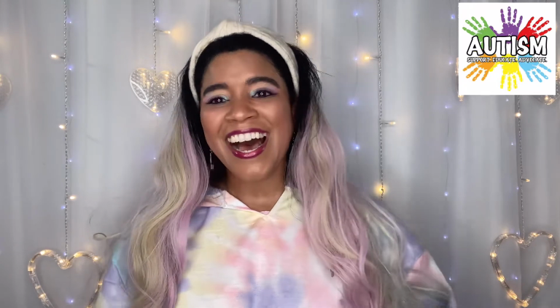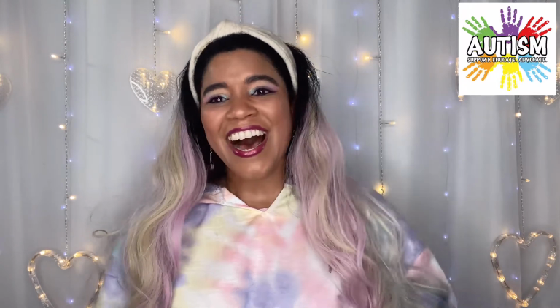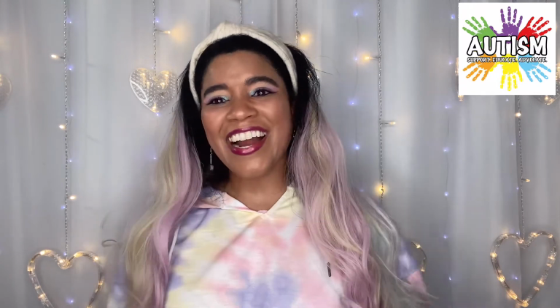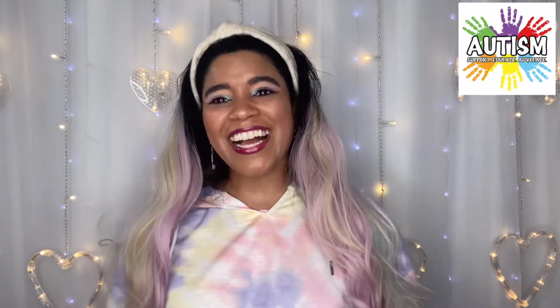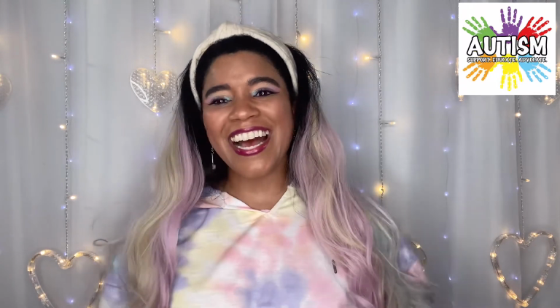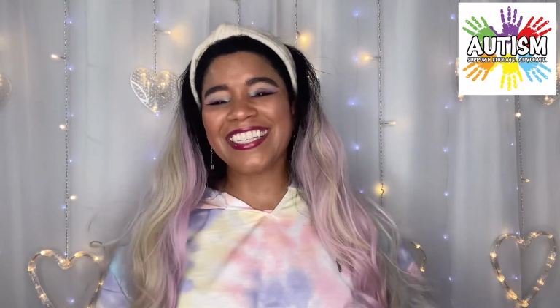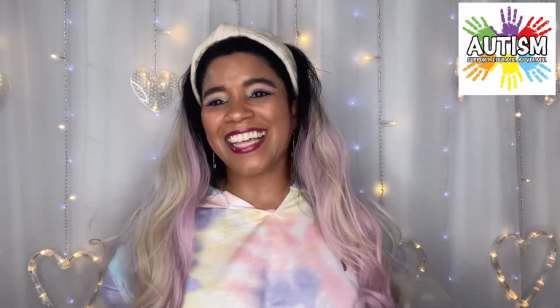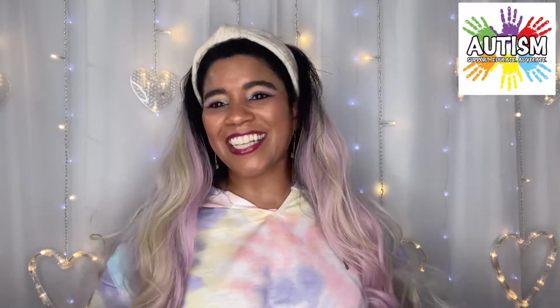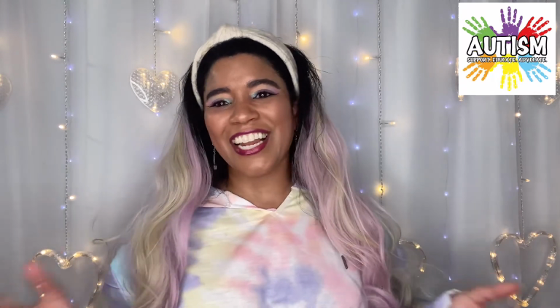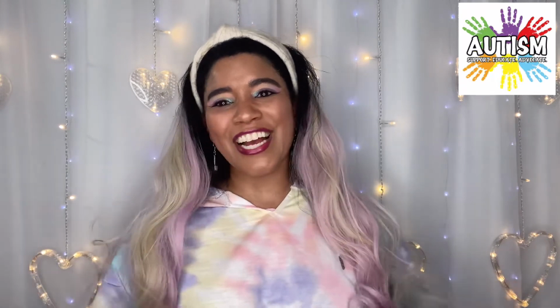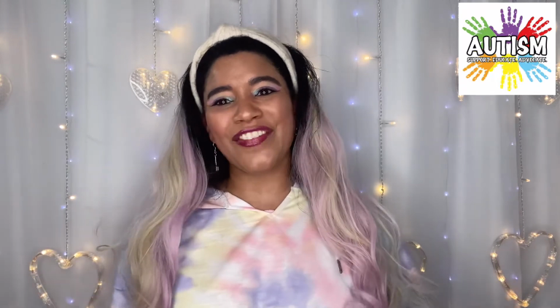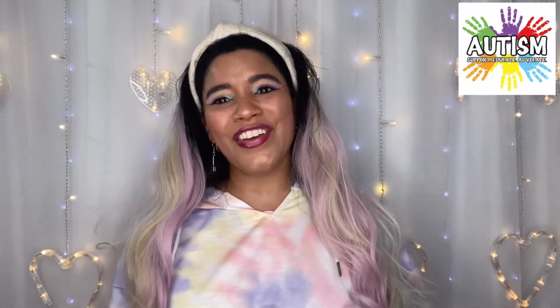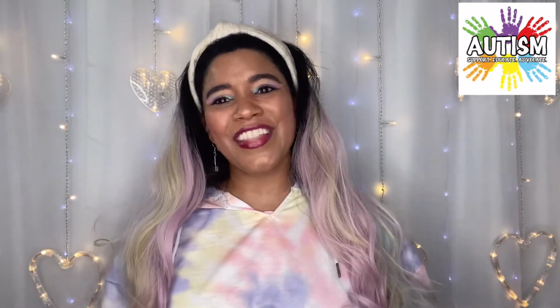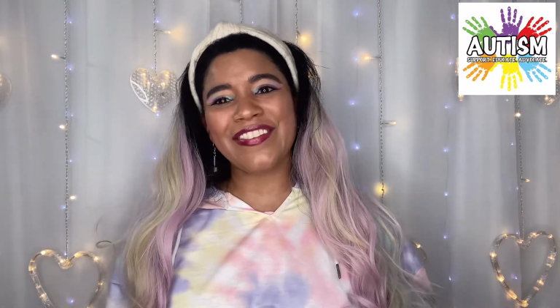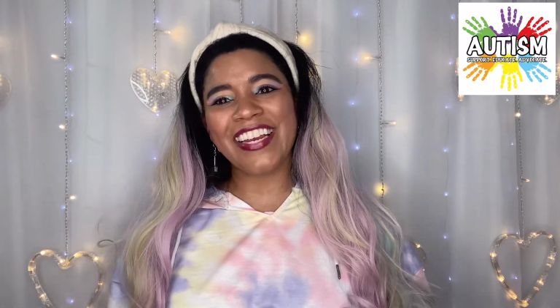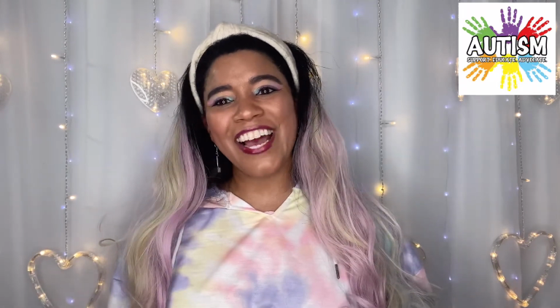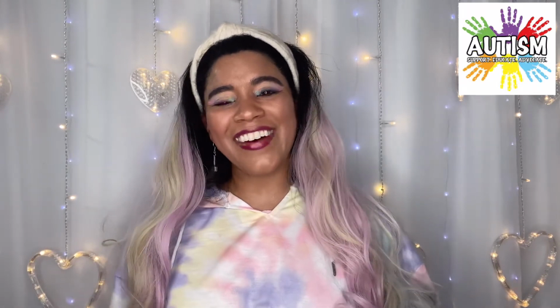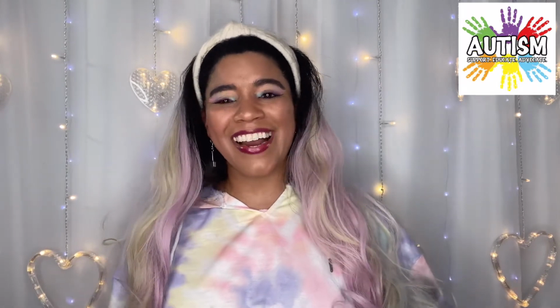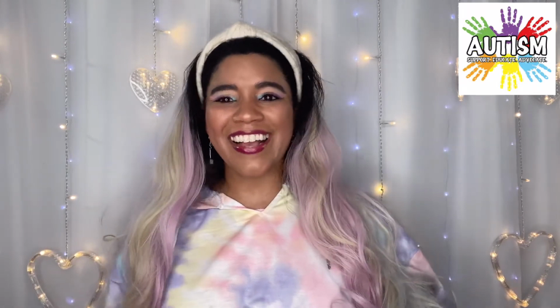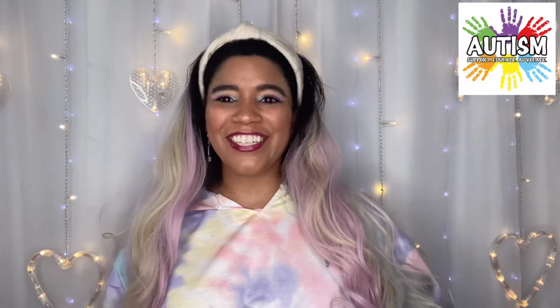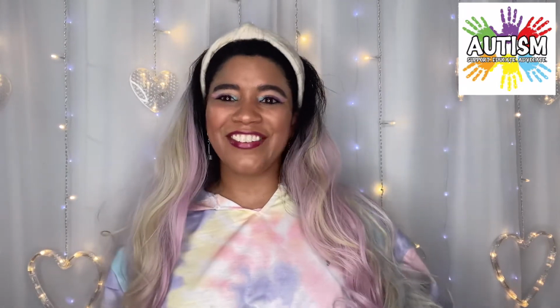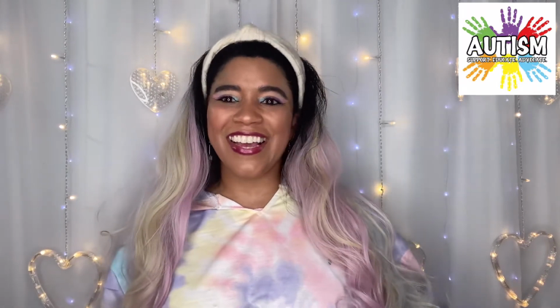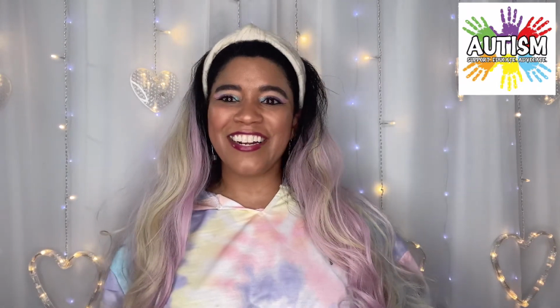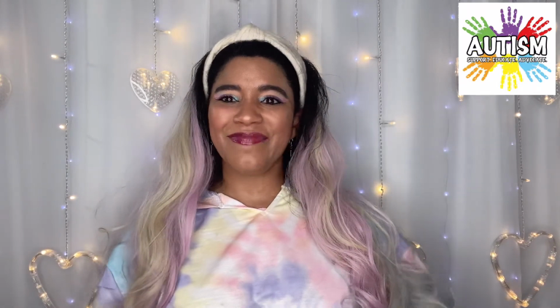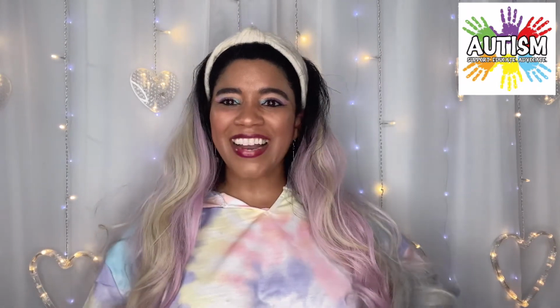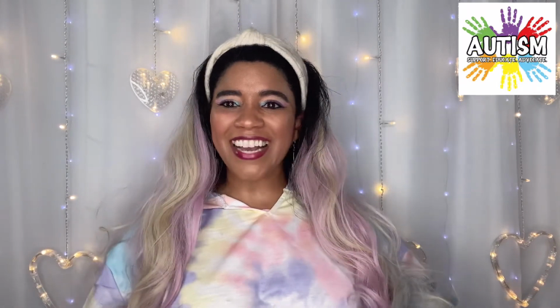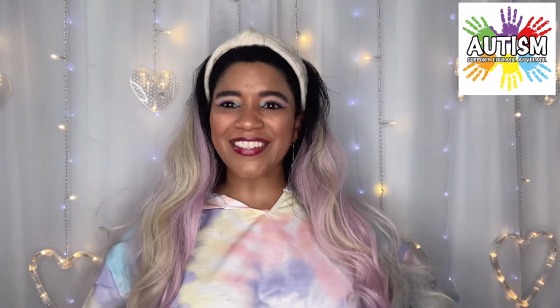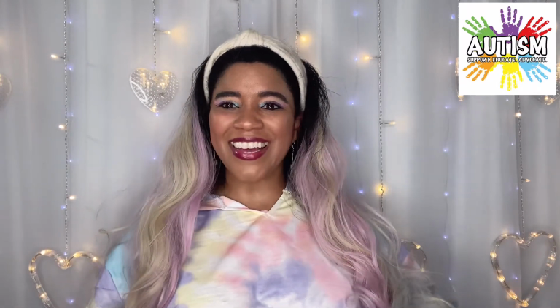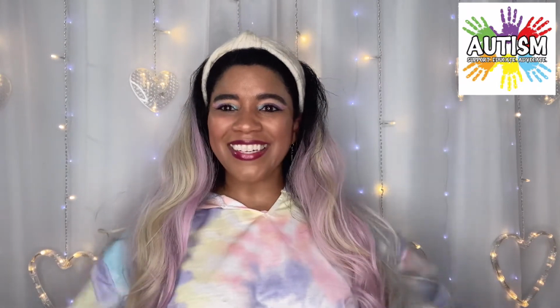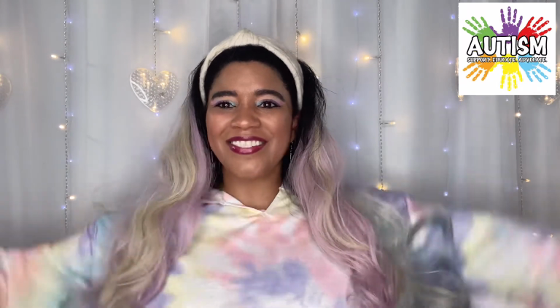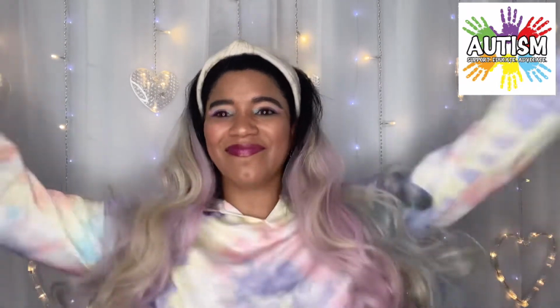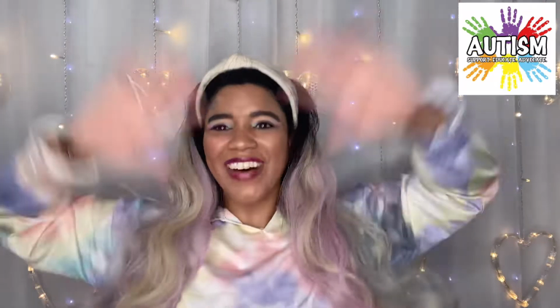Alright guys, that's all I got for you in this video. I'll catch you in my next one. Bye!